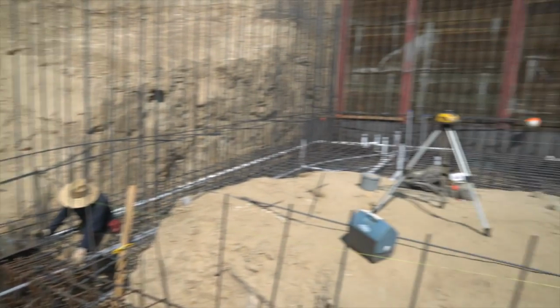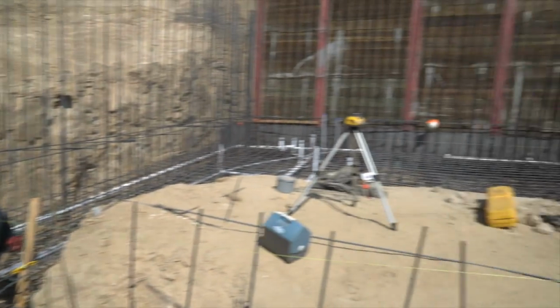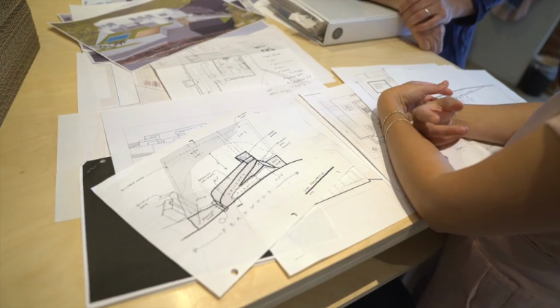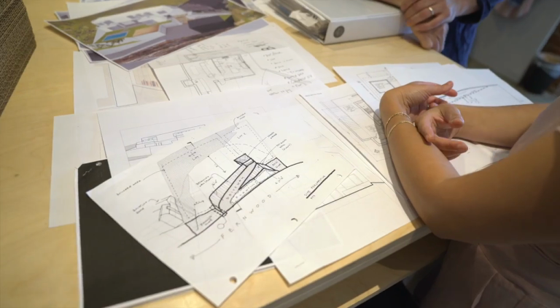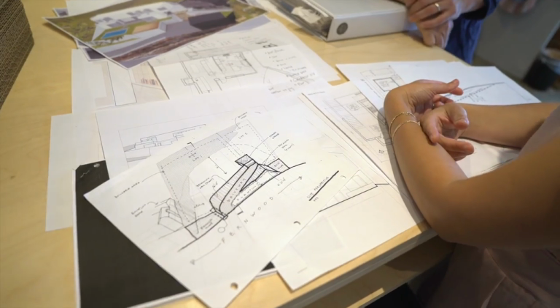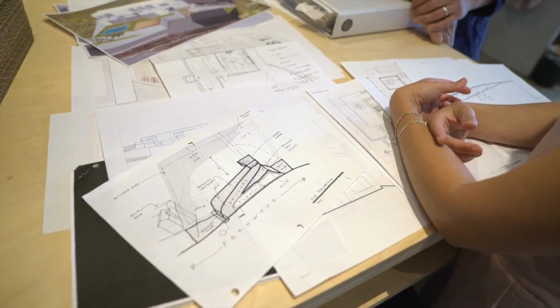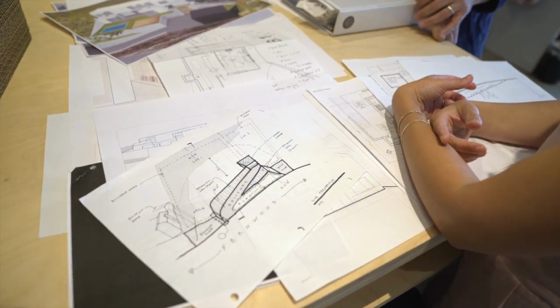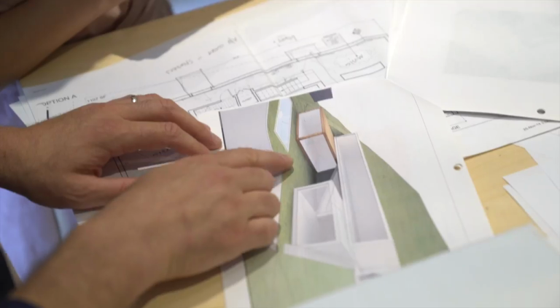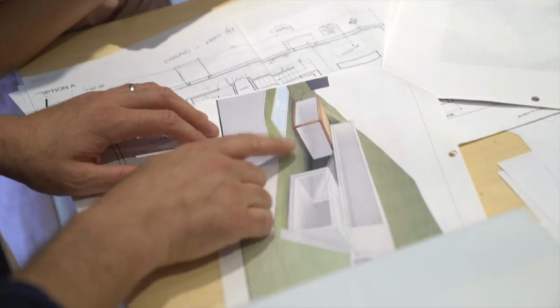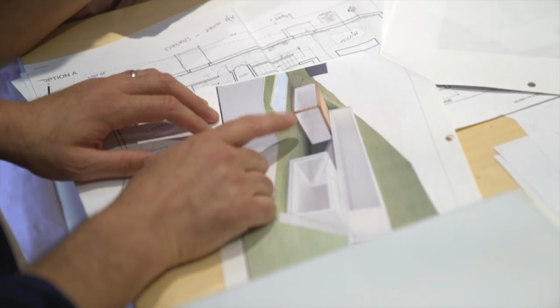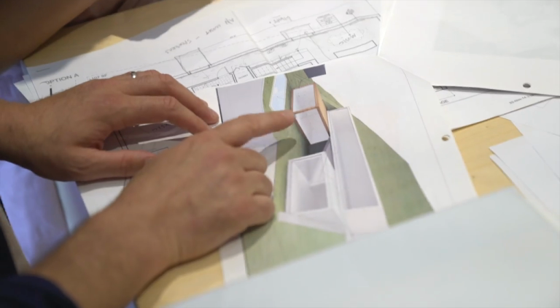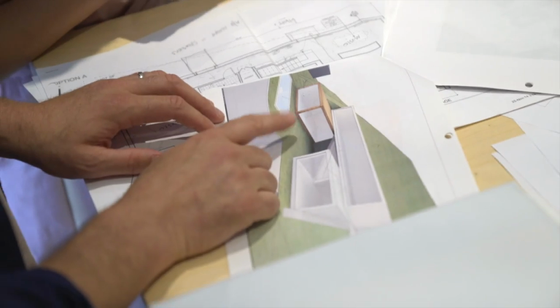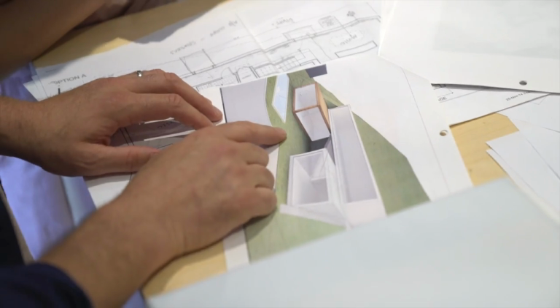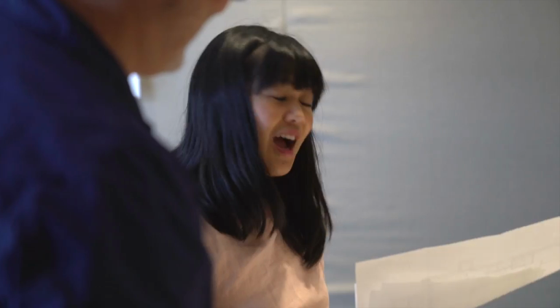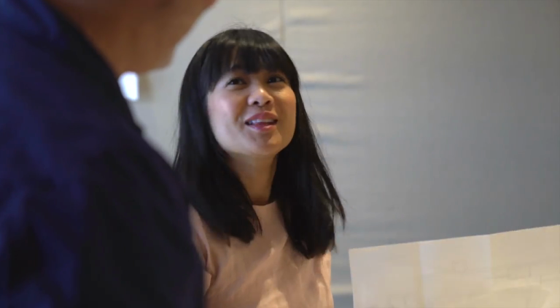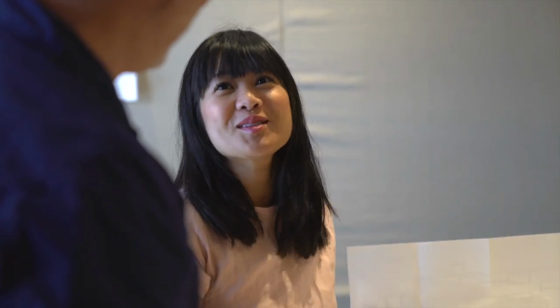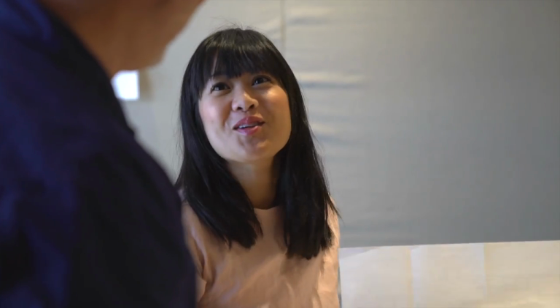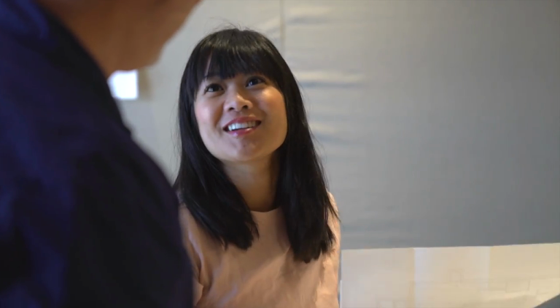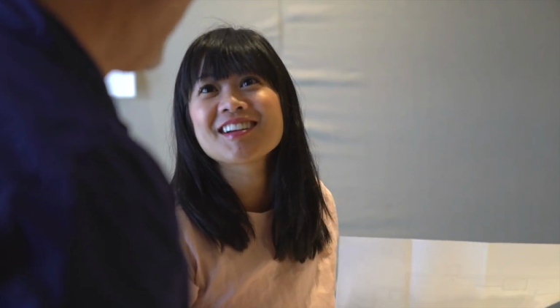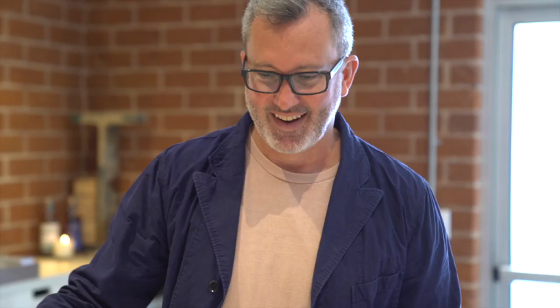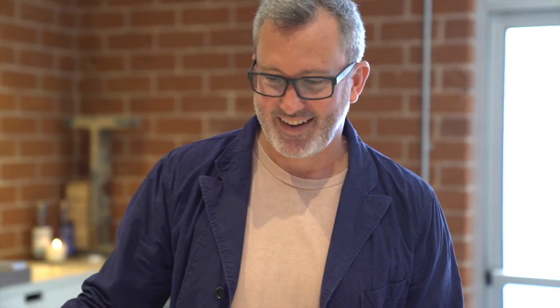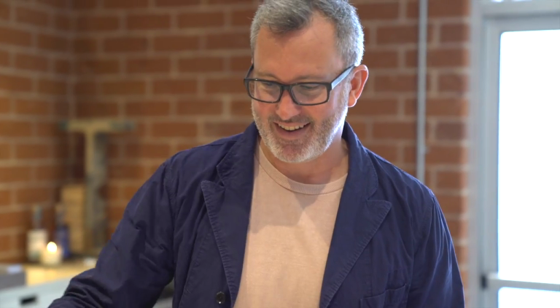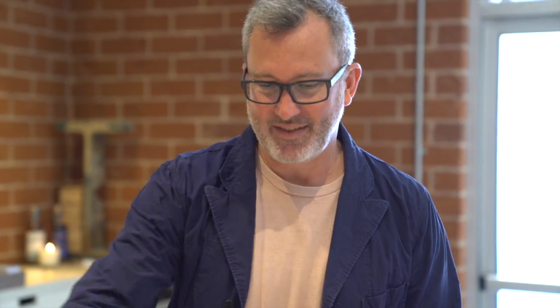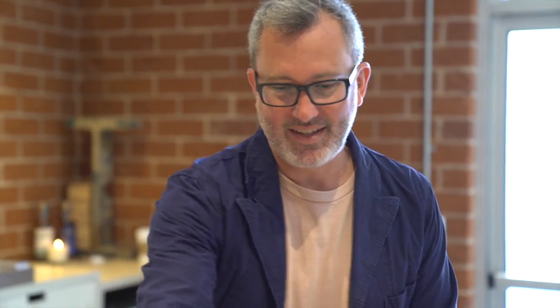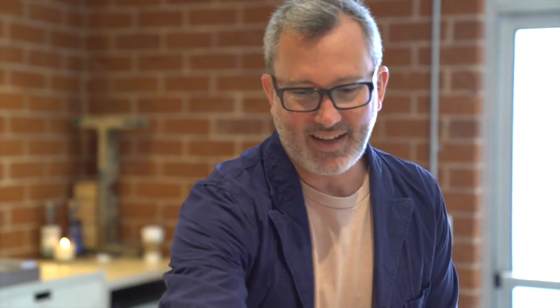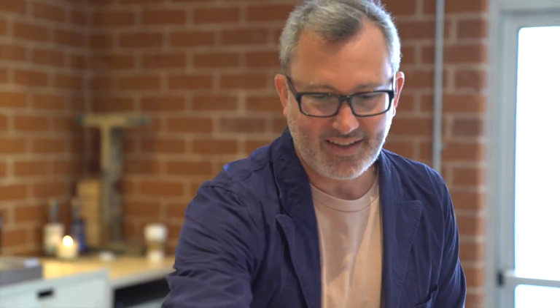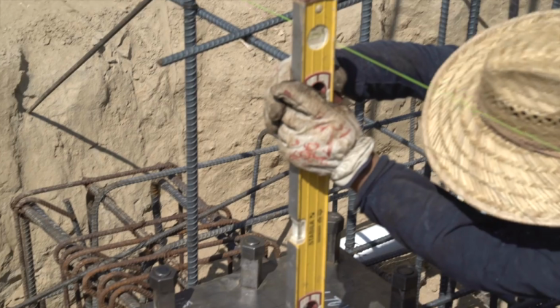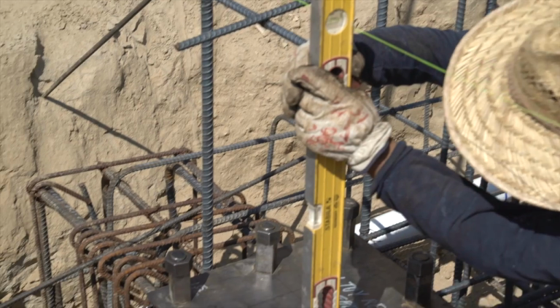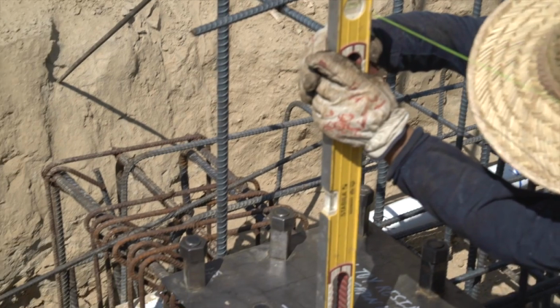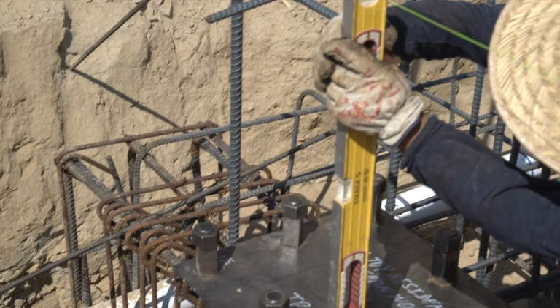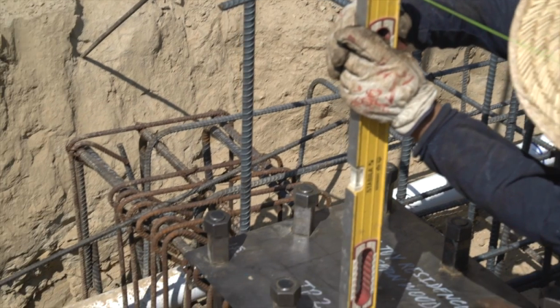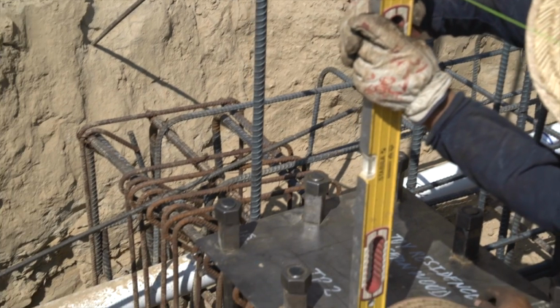In my last post I told you how we found land to build on, and today I wanted to share how I chose my architect and contractor.